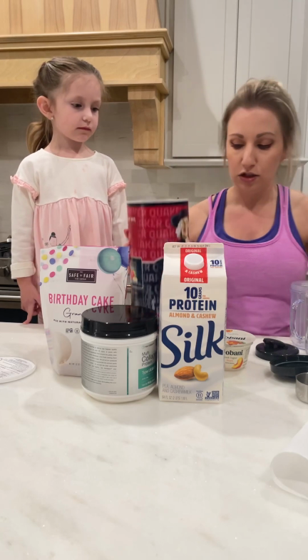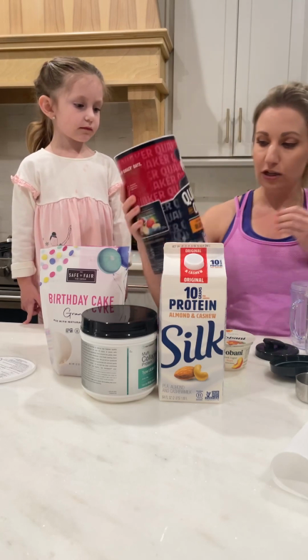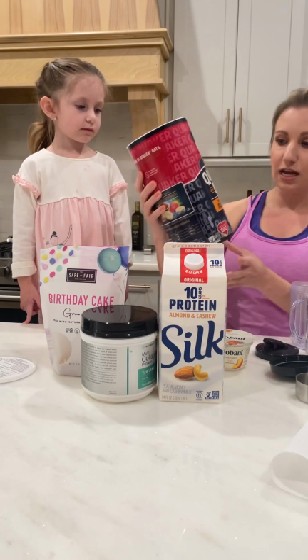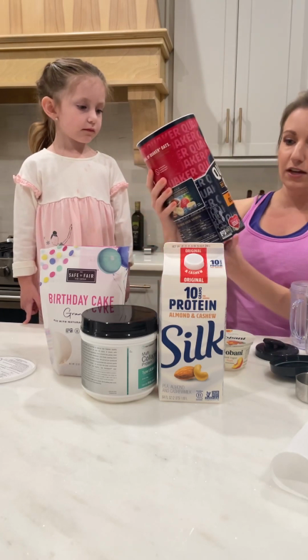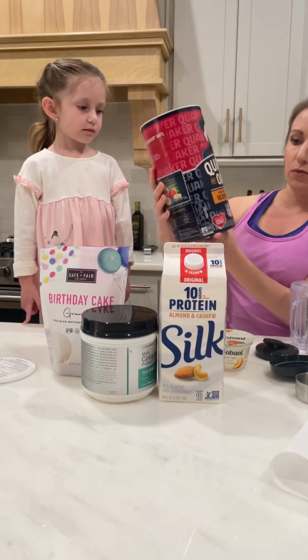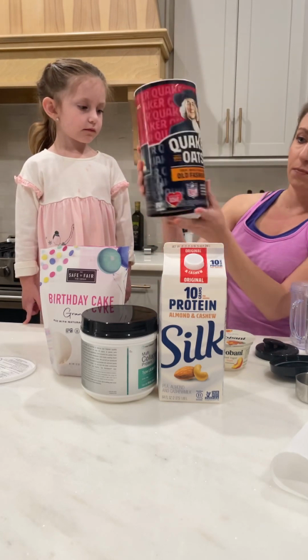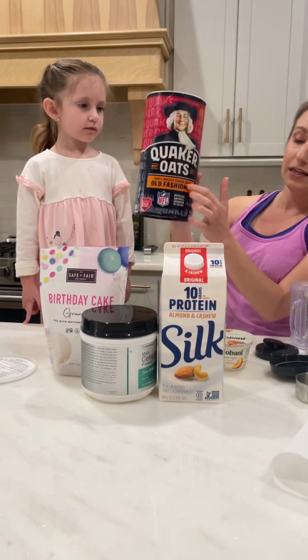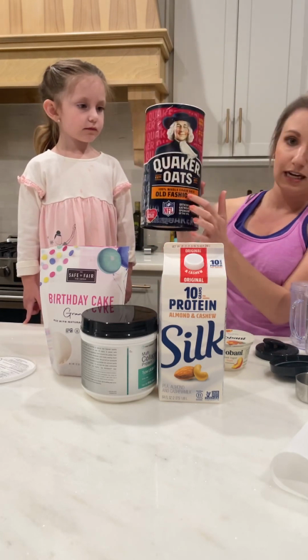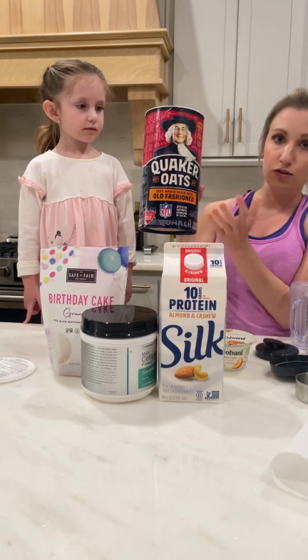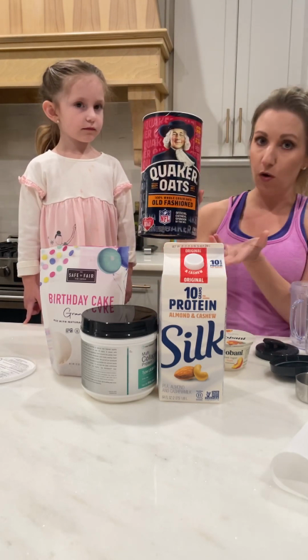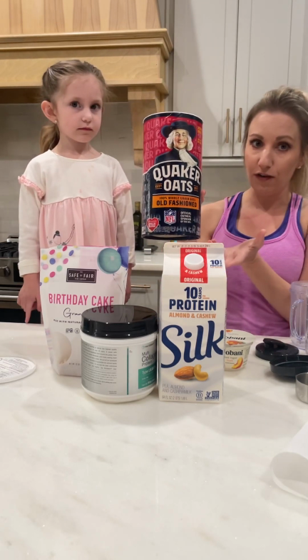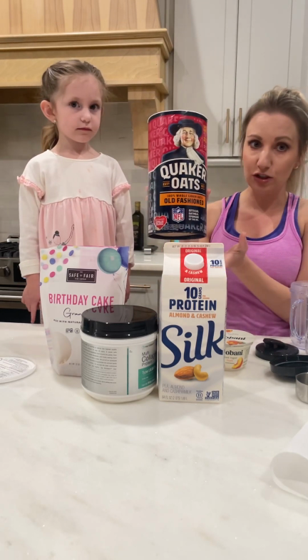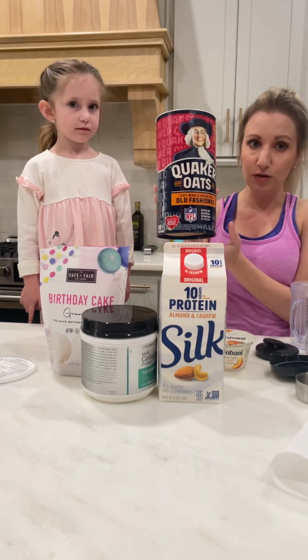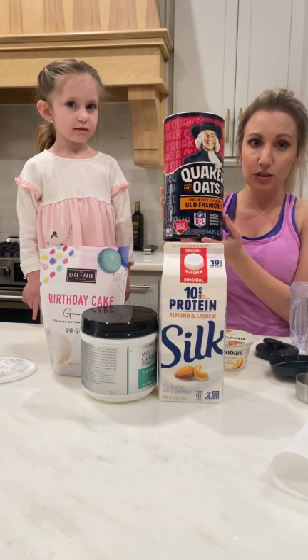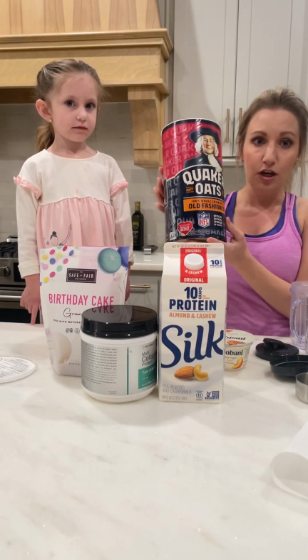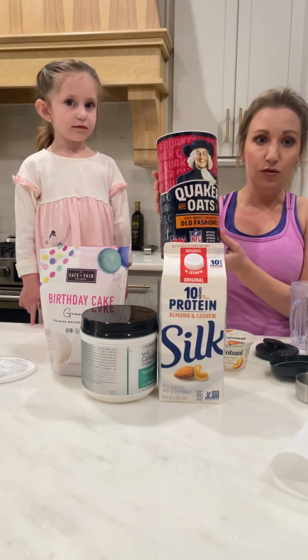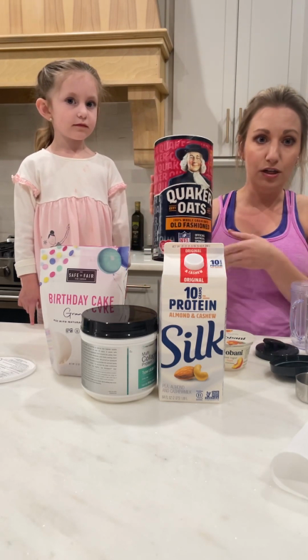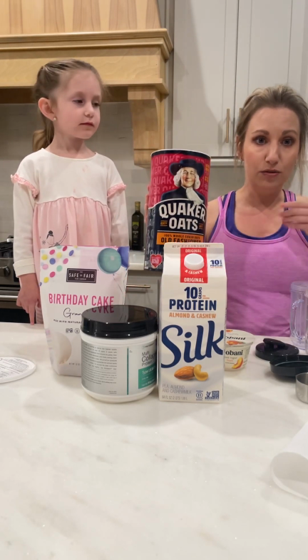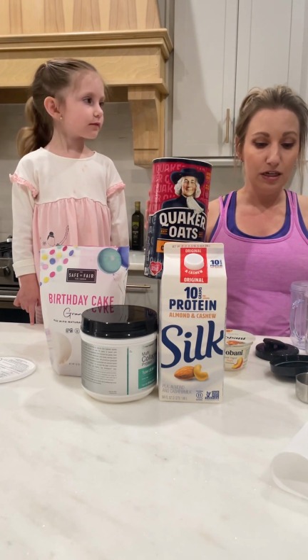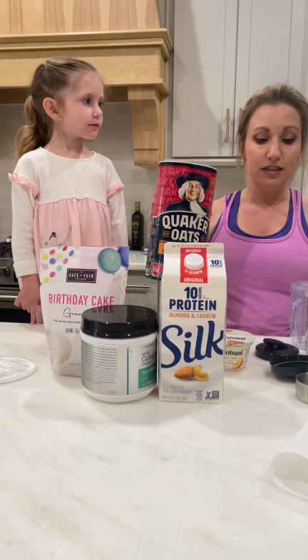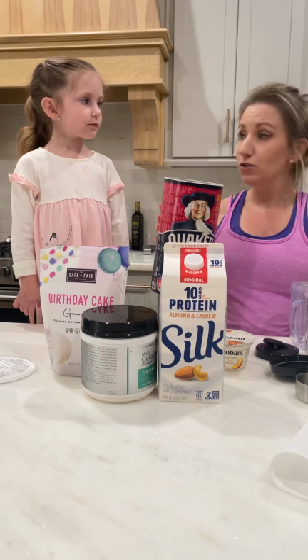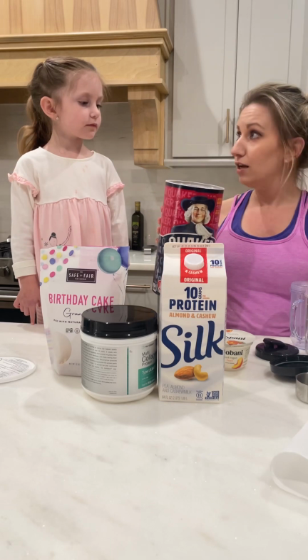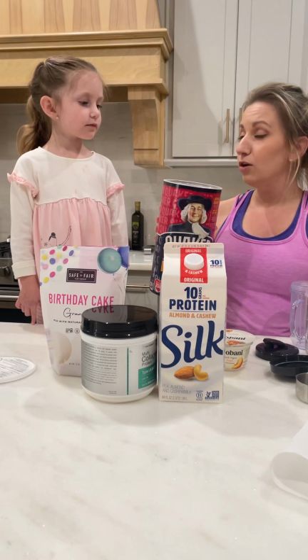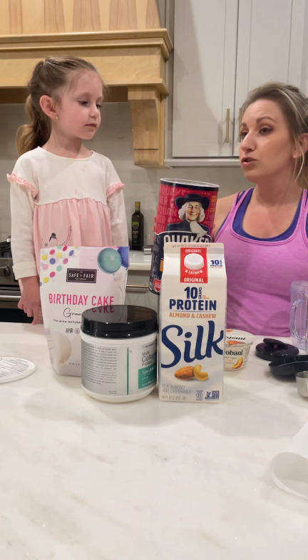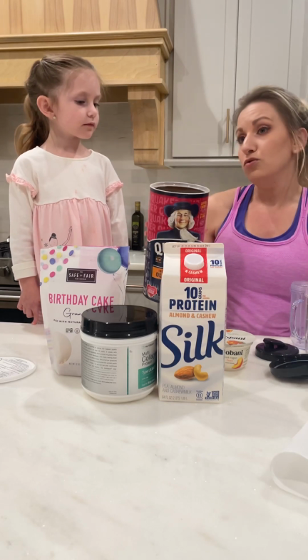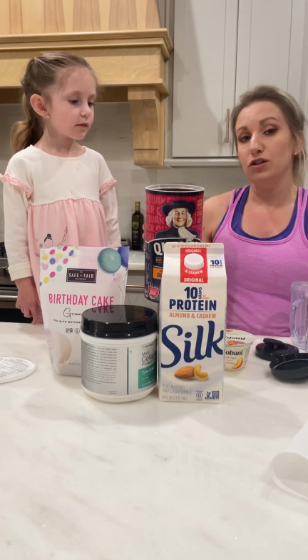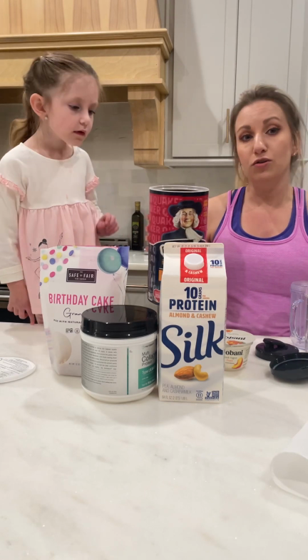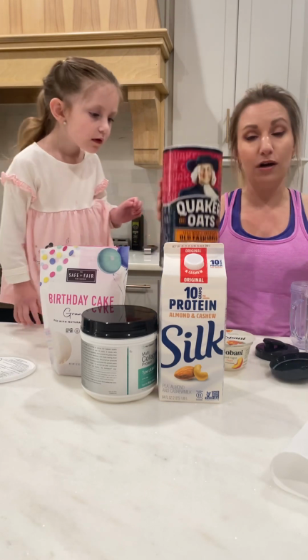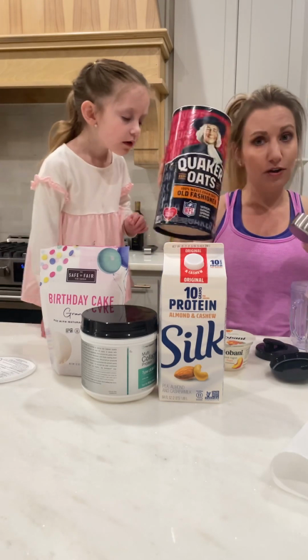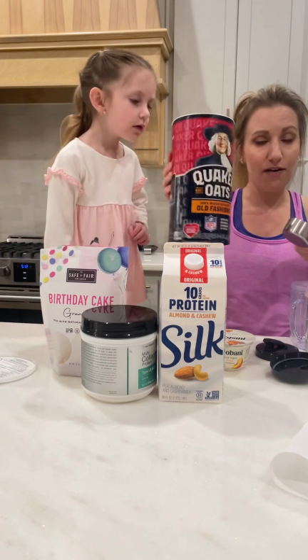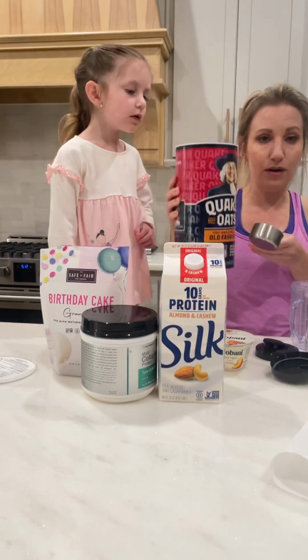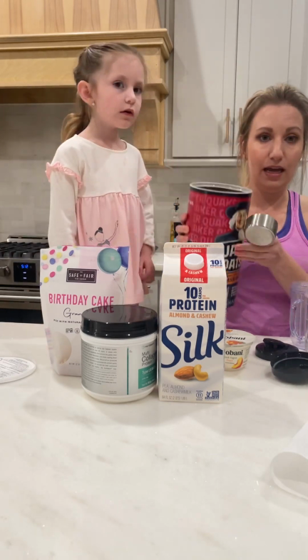I just have here one of the big containers of old-fashioned oats. You can use steel-cut oats — you can use whatever you have on hand.